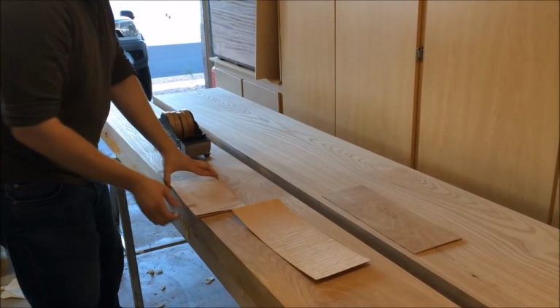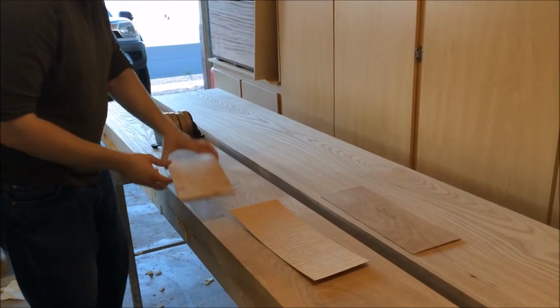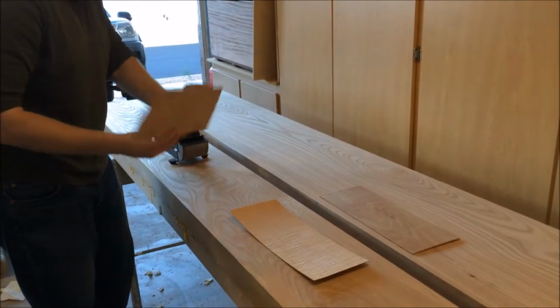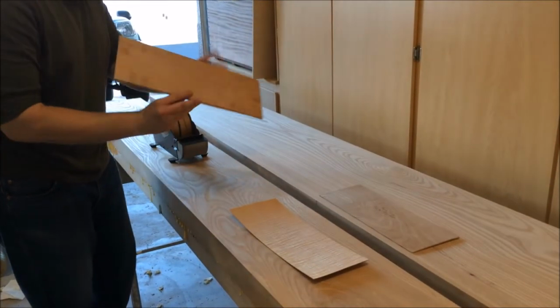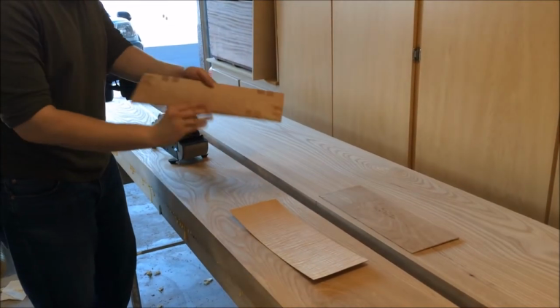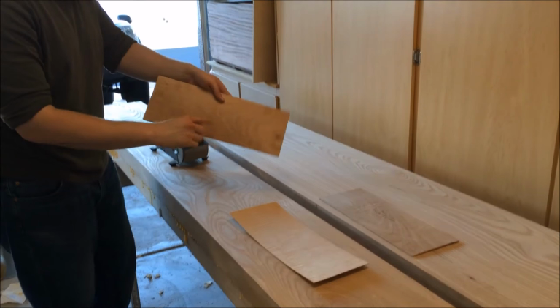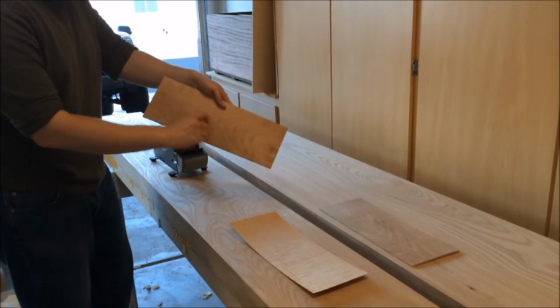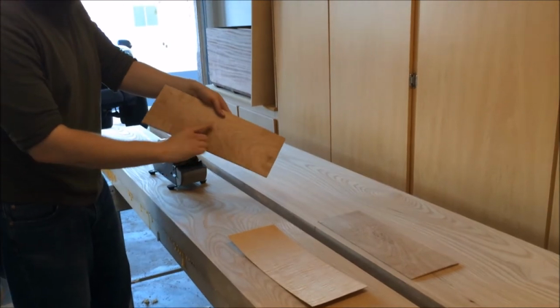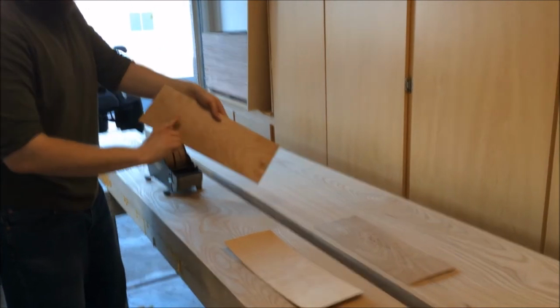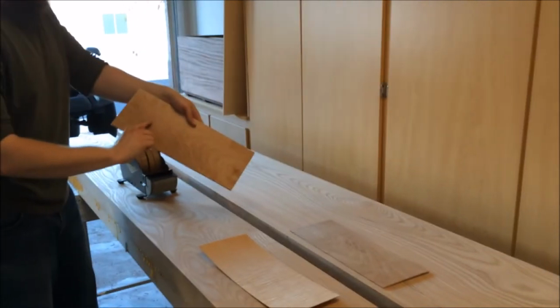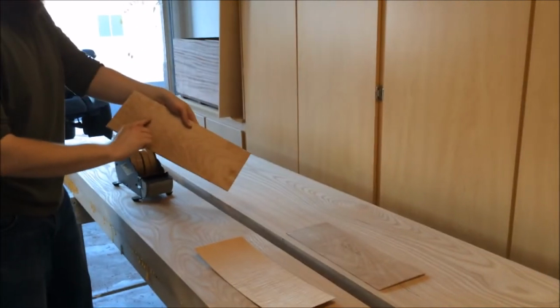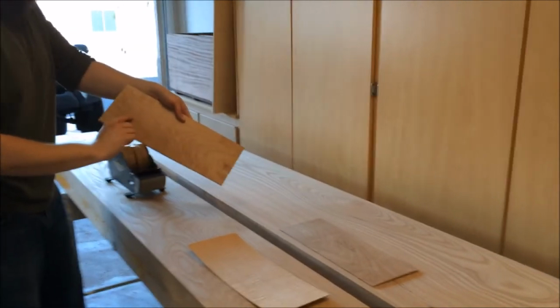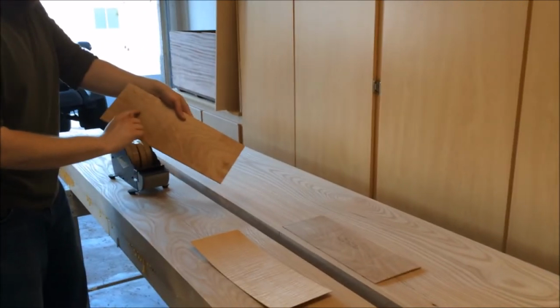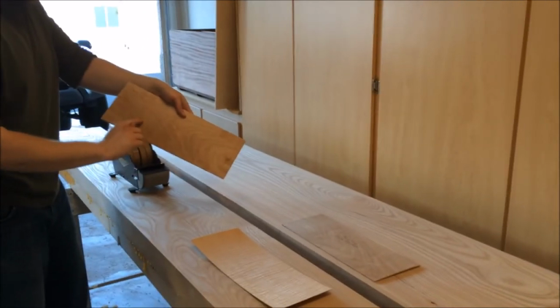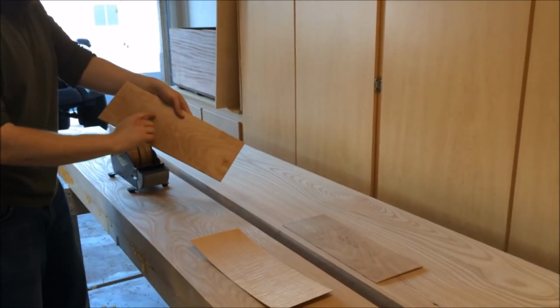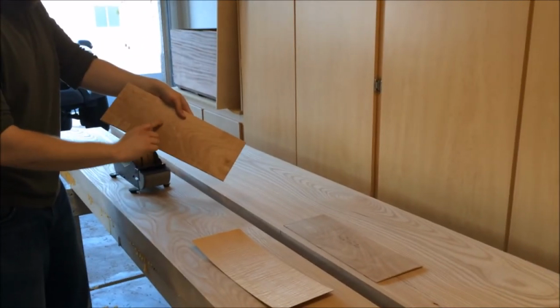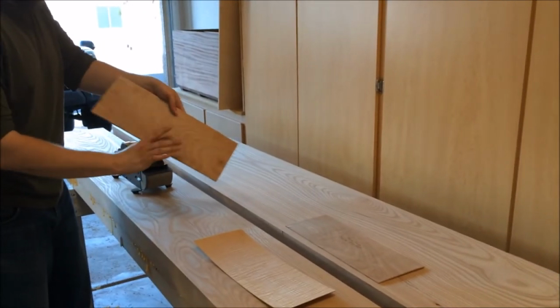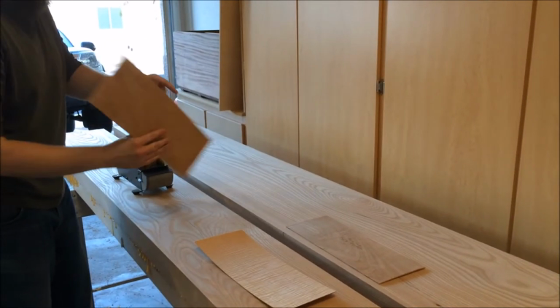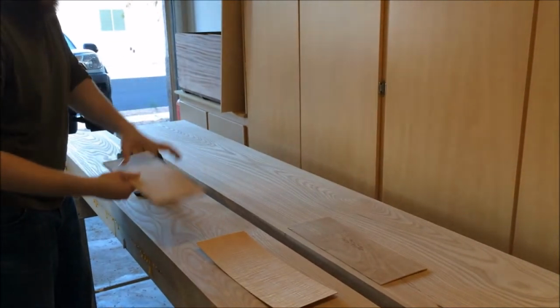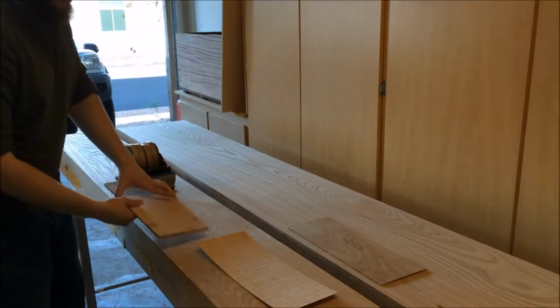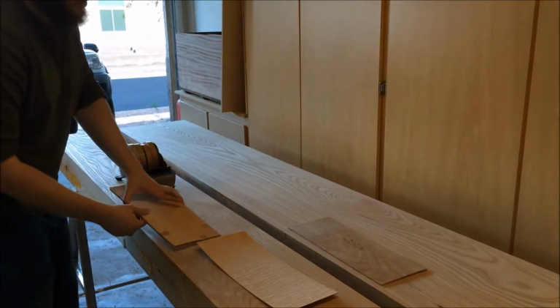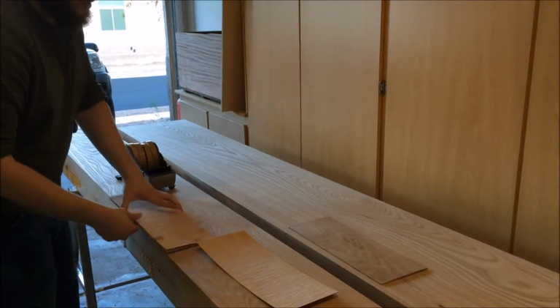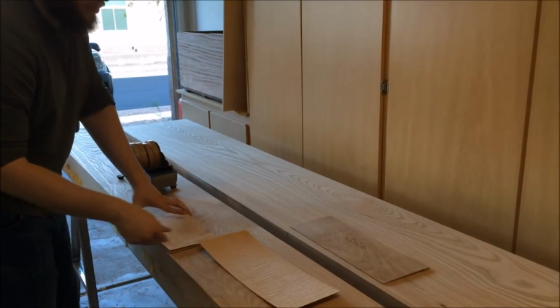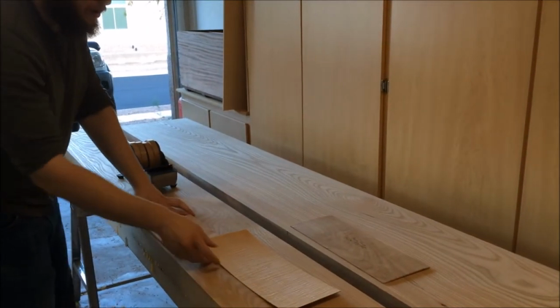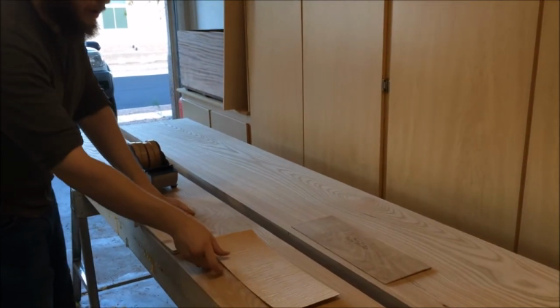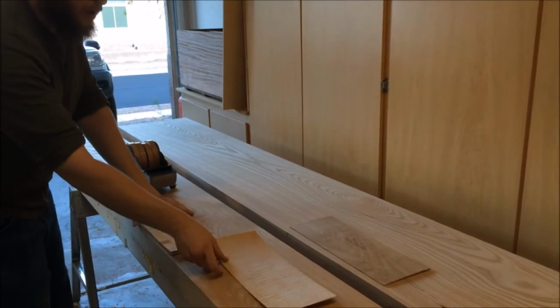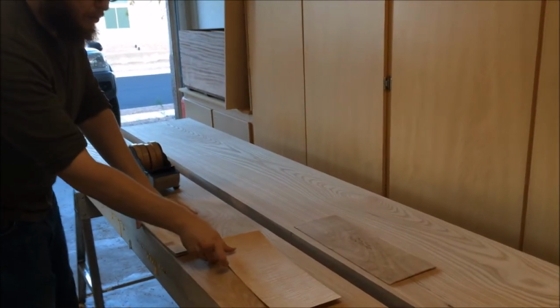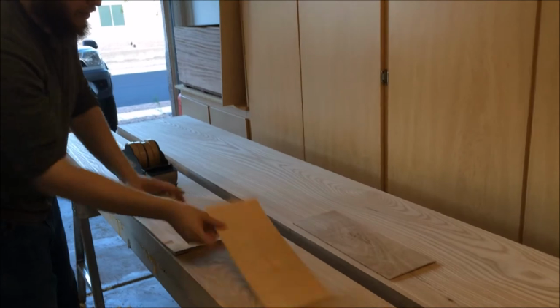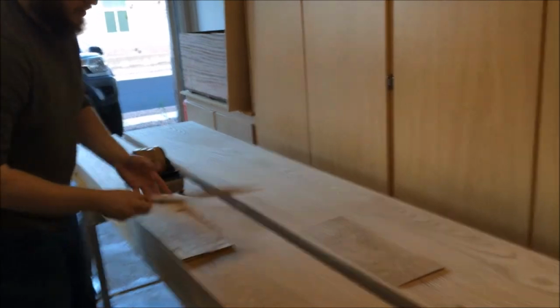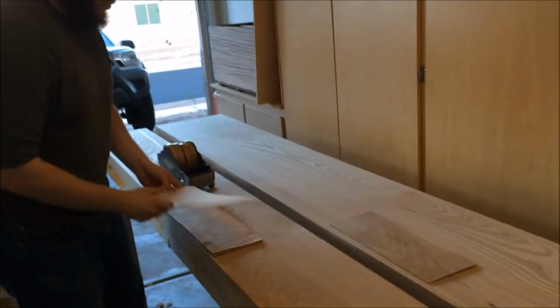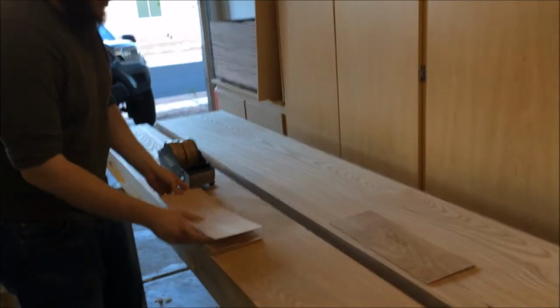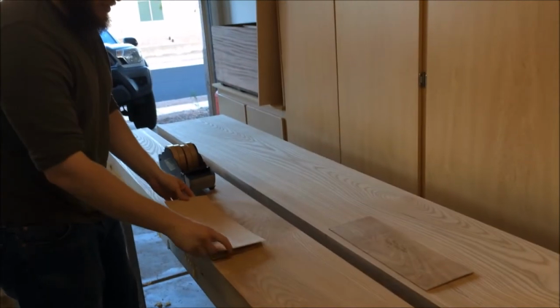You also mark your back with arrows going up, because once you put your topboard on you won't be able to tell the orientation.